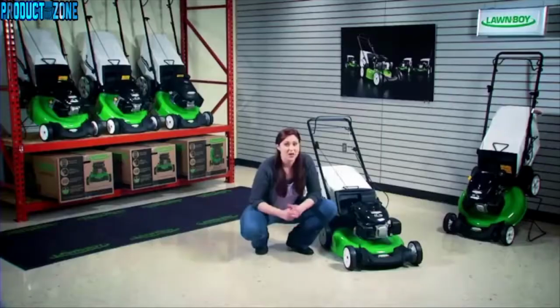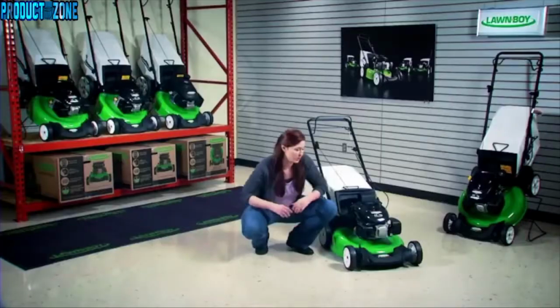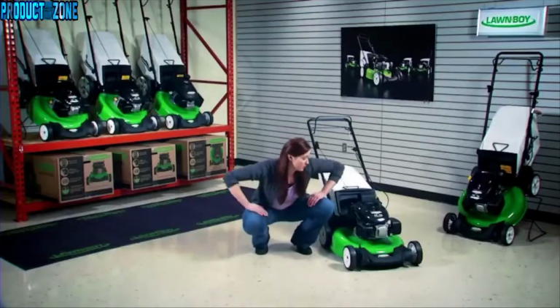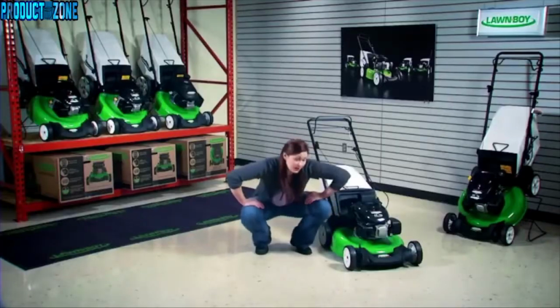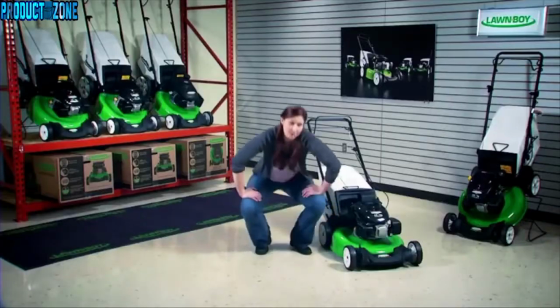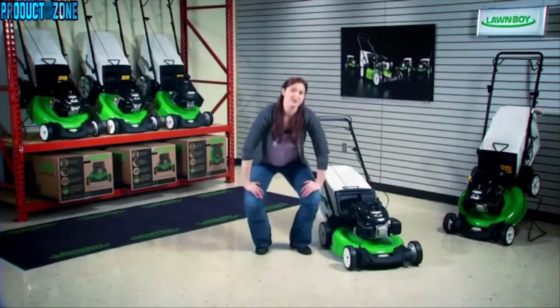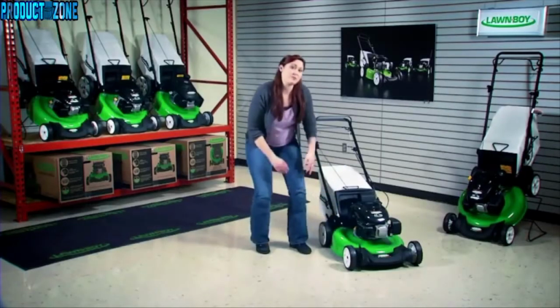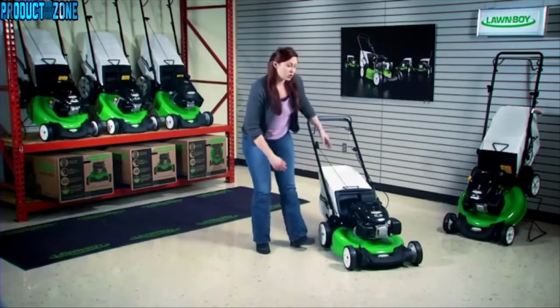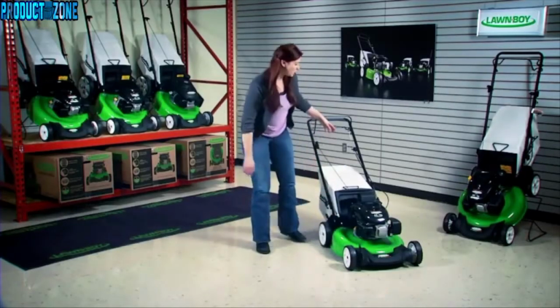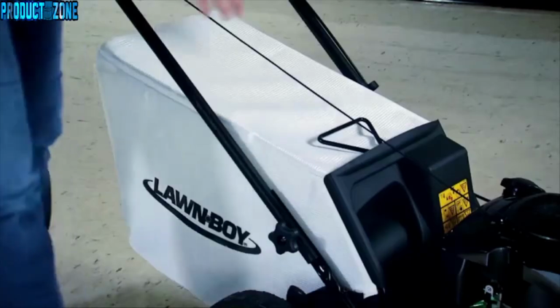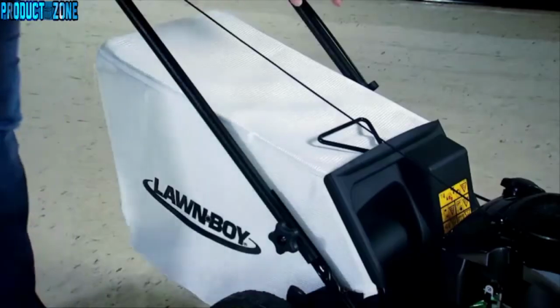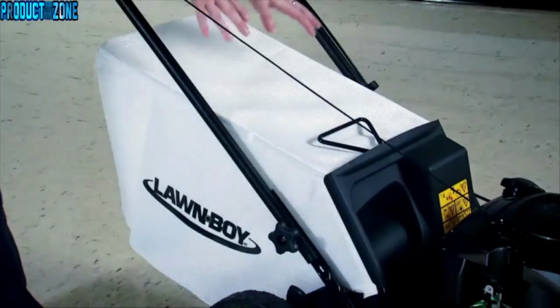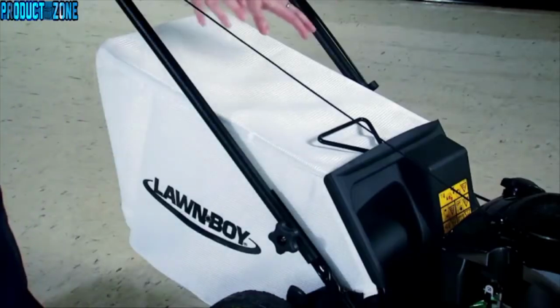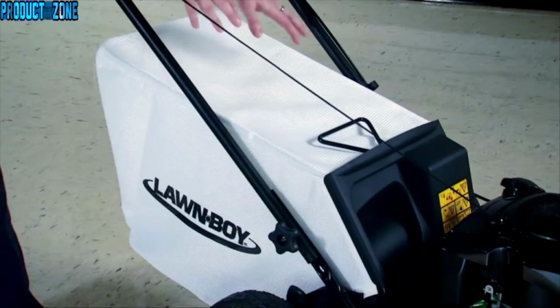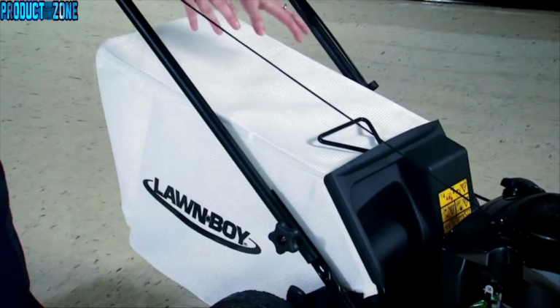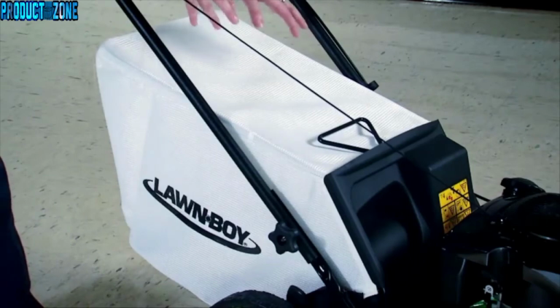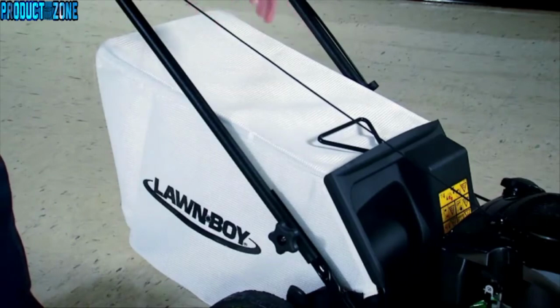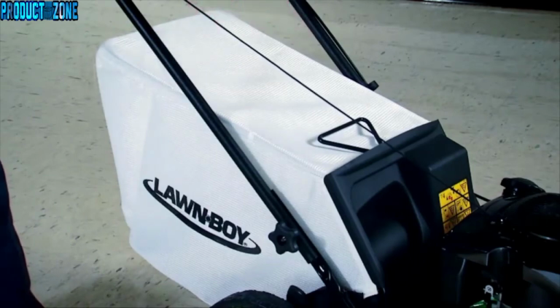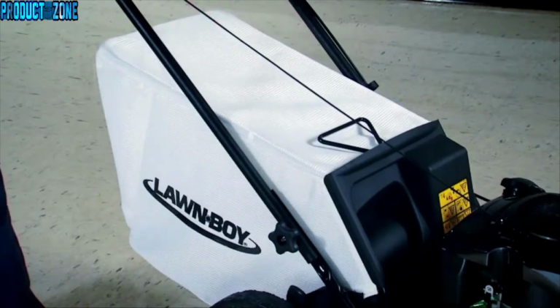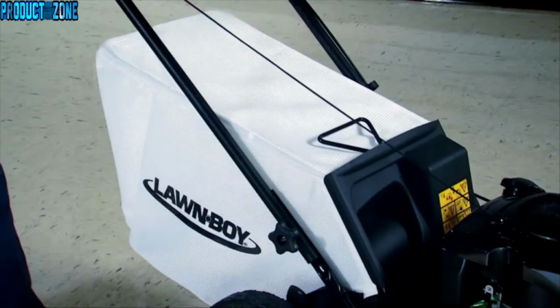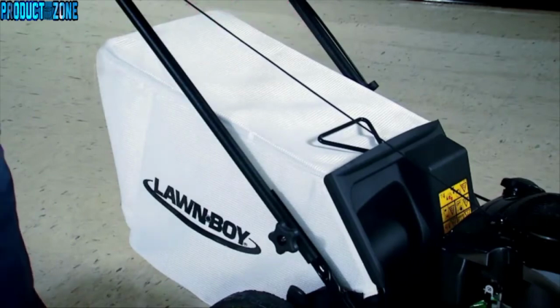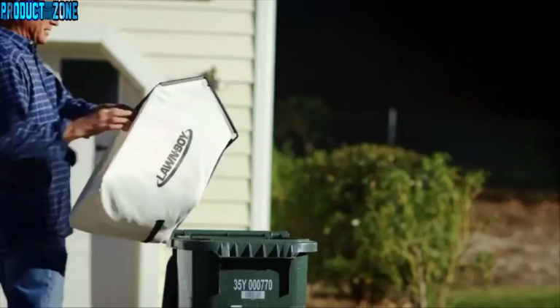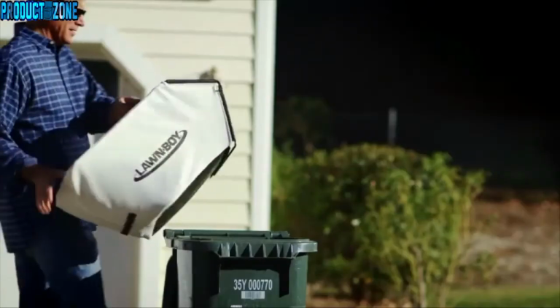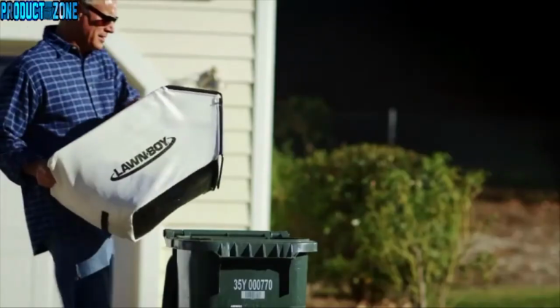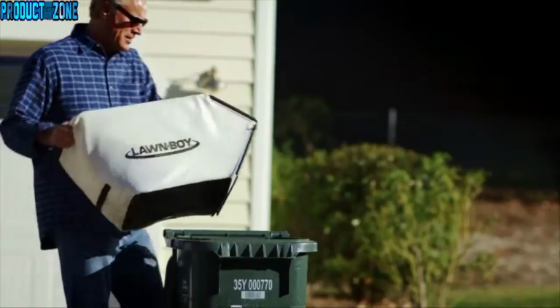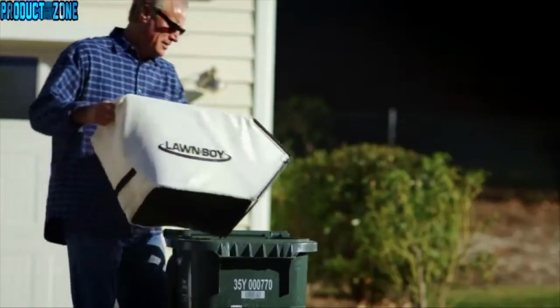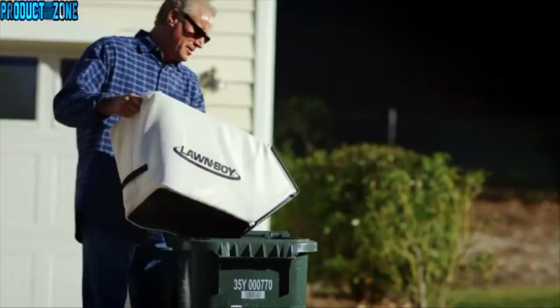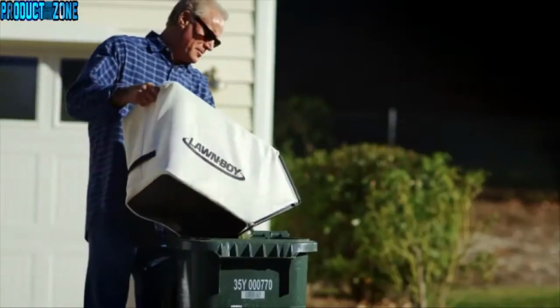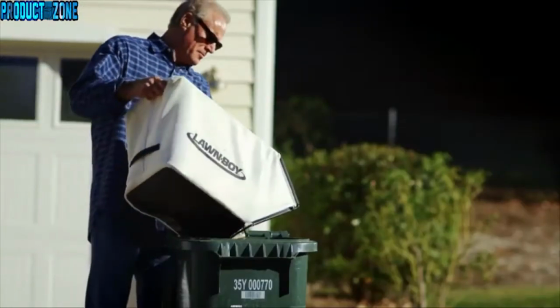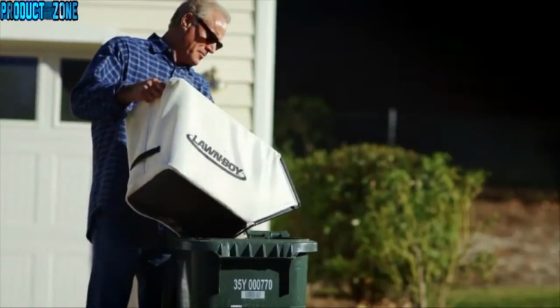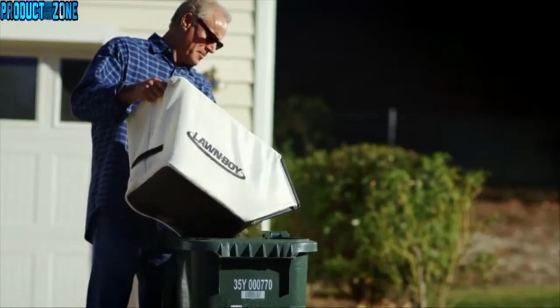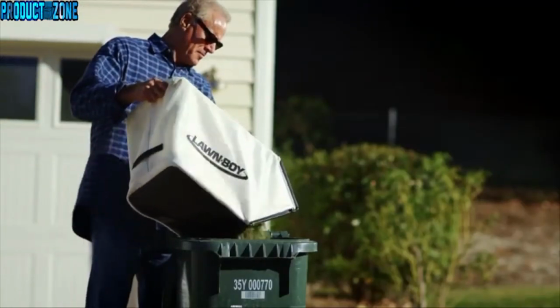When you want to bag your clippings, Lawn Boy's larger bag fills easily, holds more, and lets you empty the clippings faster and less often.